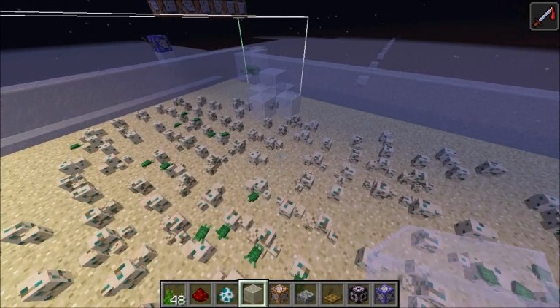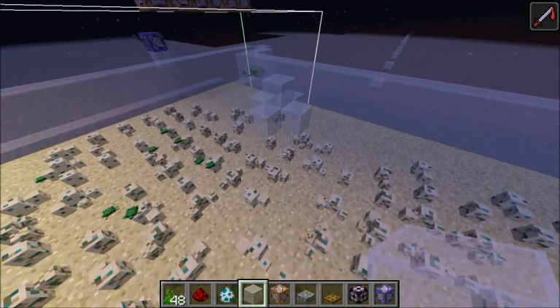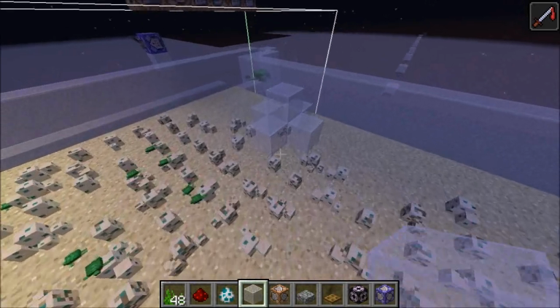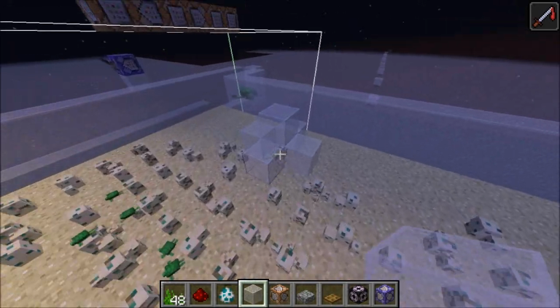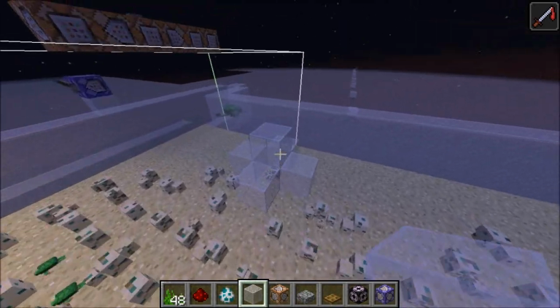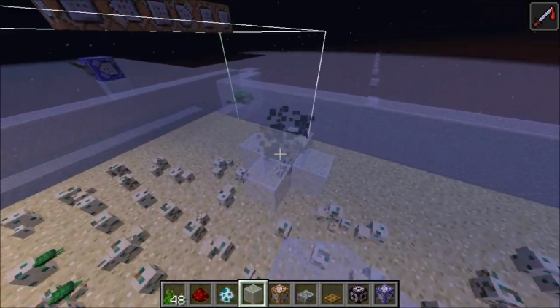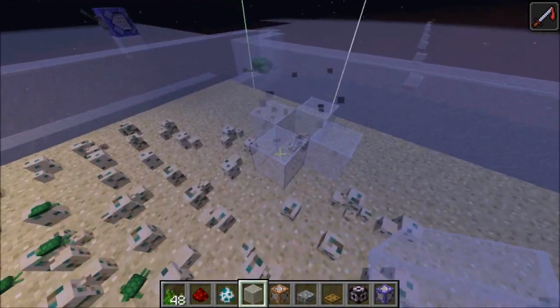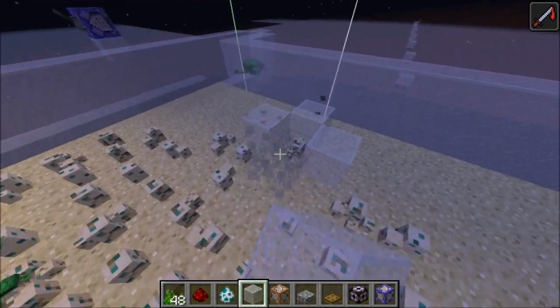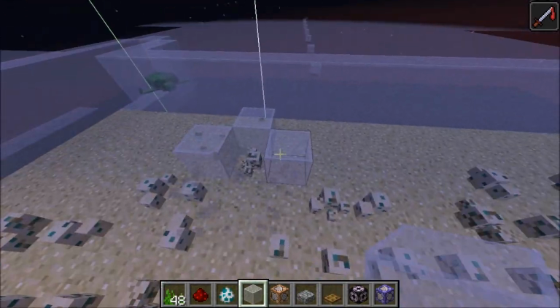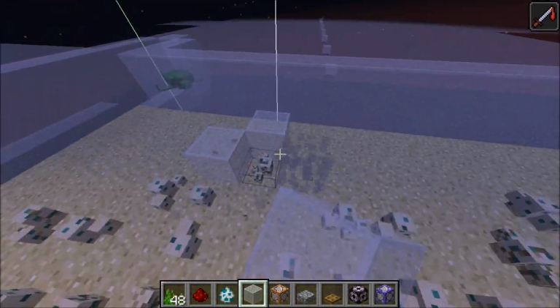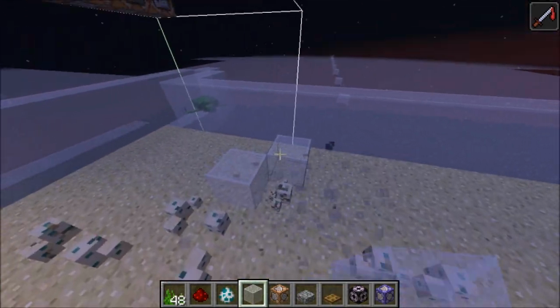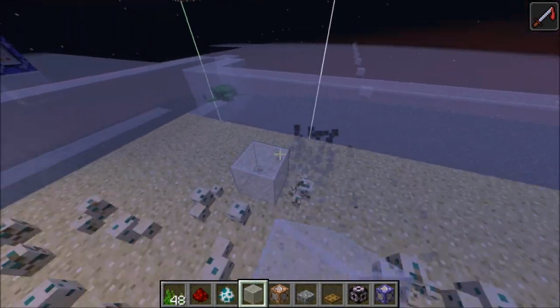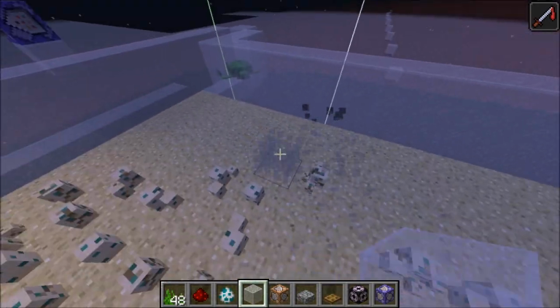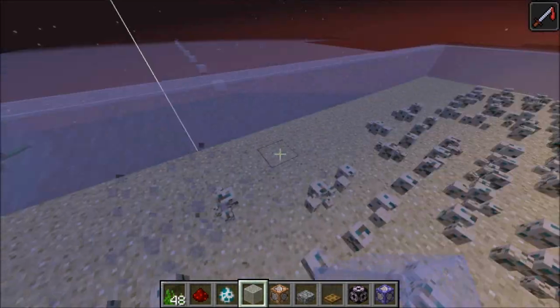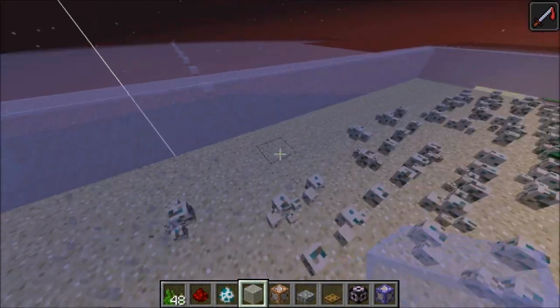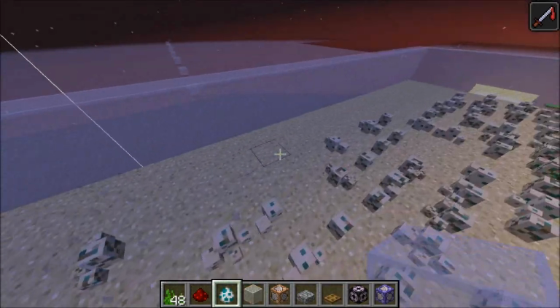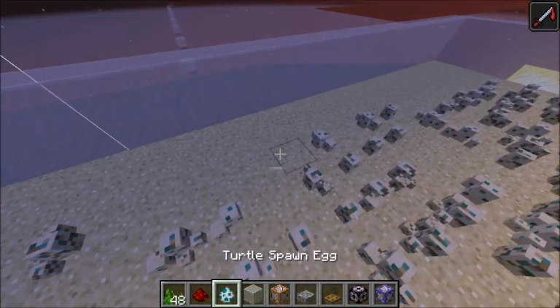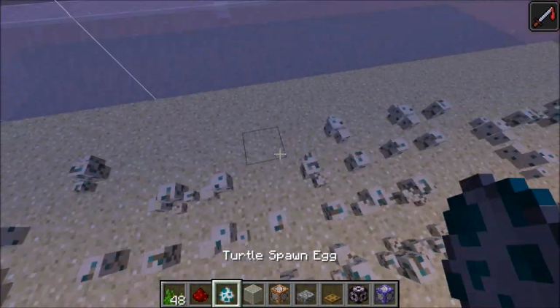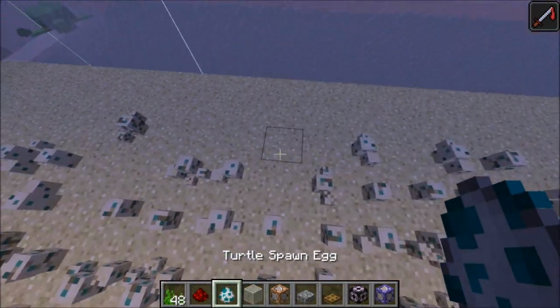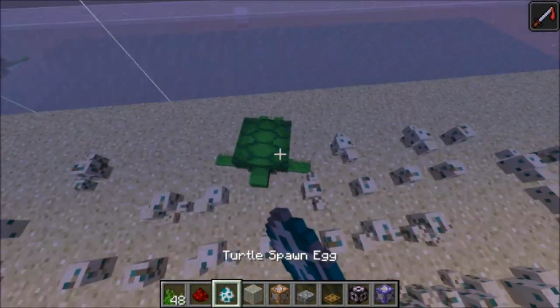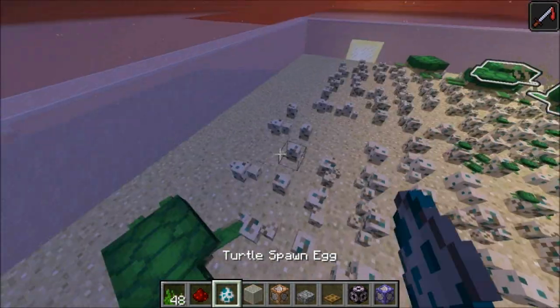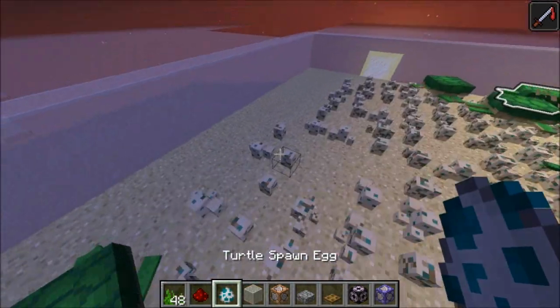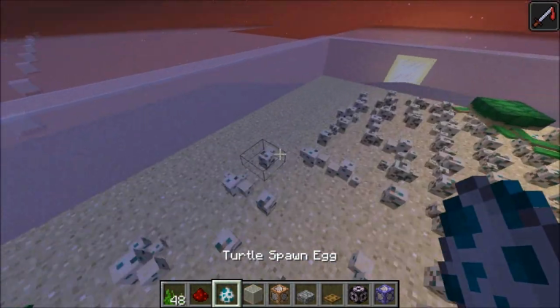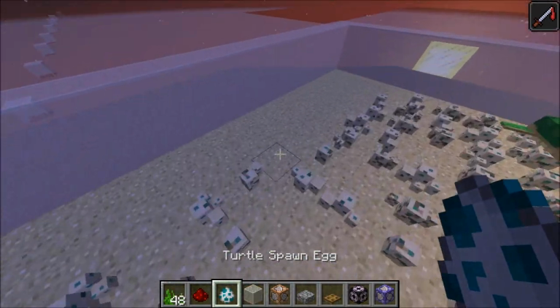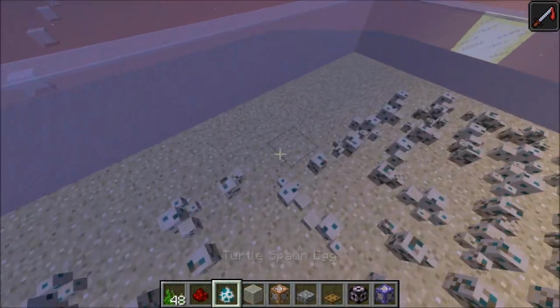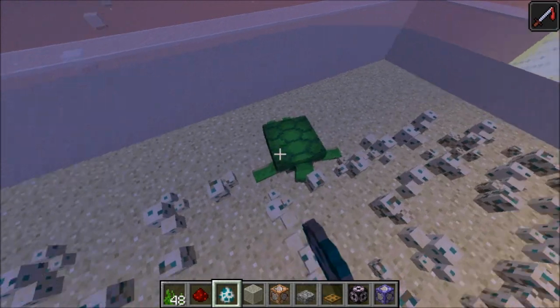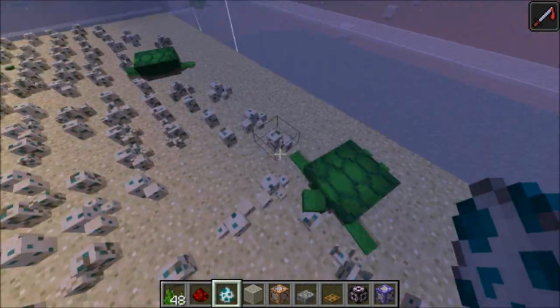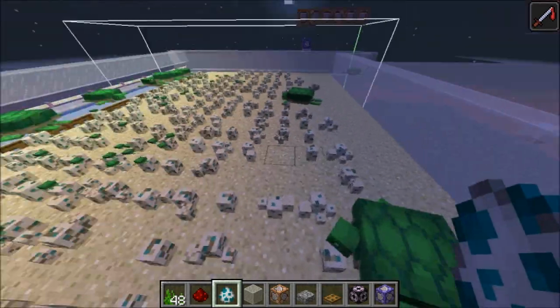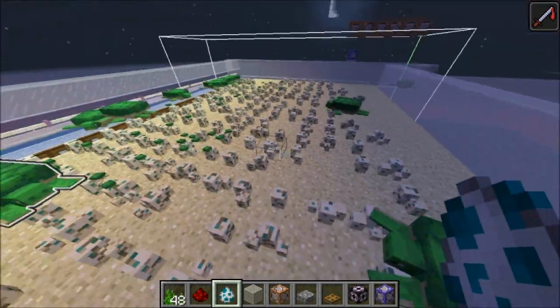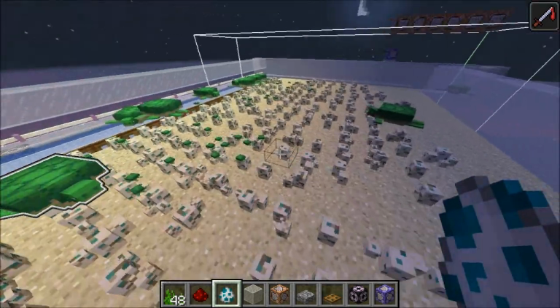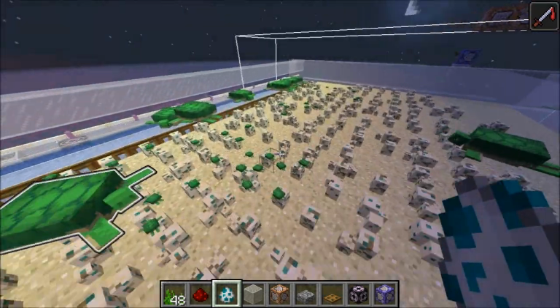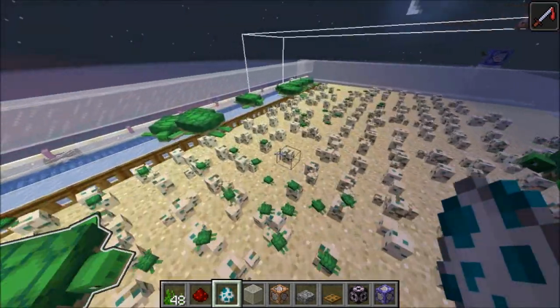But in creative, of course, you don't need to bother with any of that. You just spawn them — use the spawn eggs to put them in there.